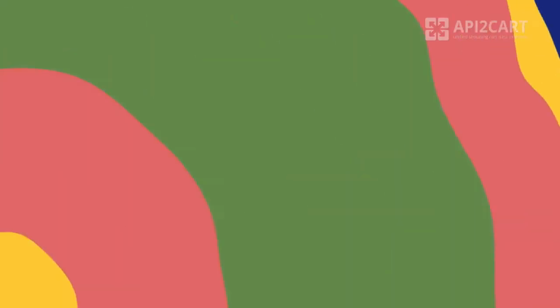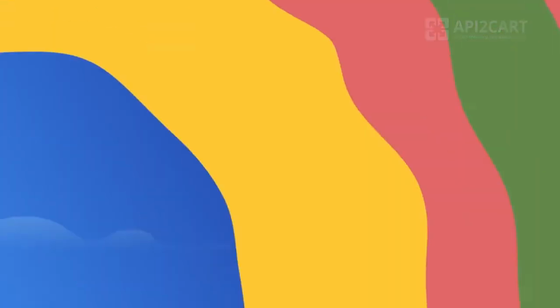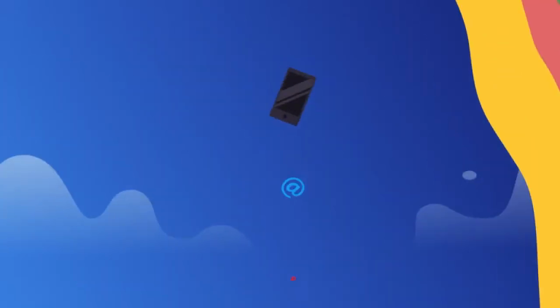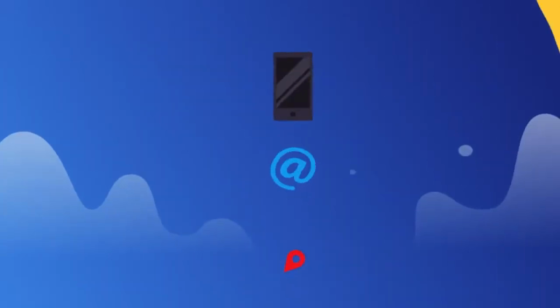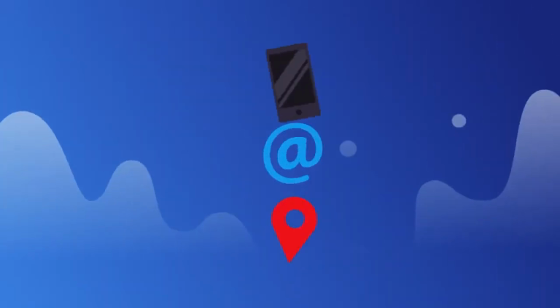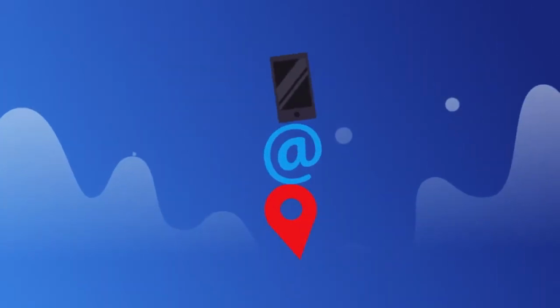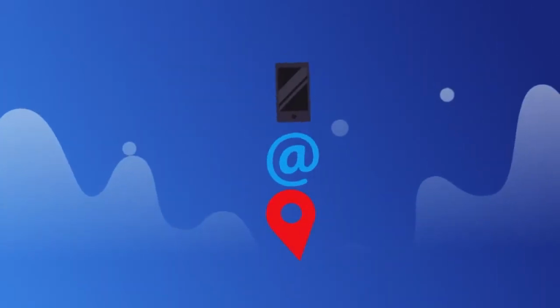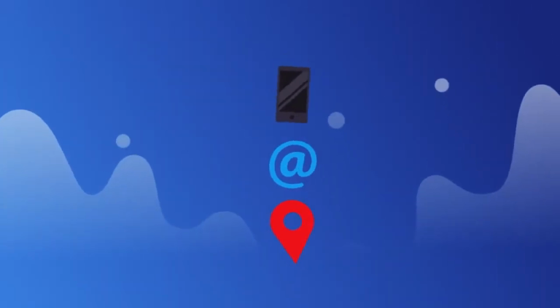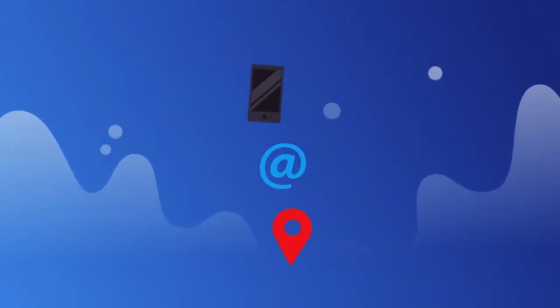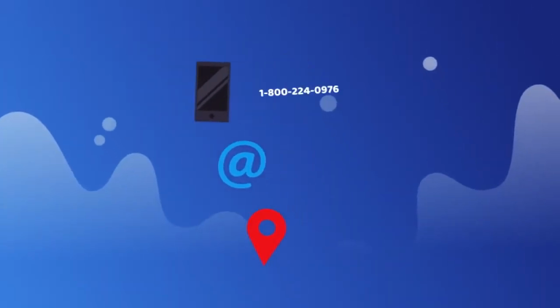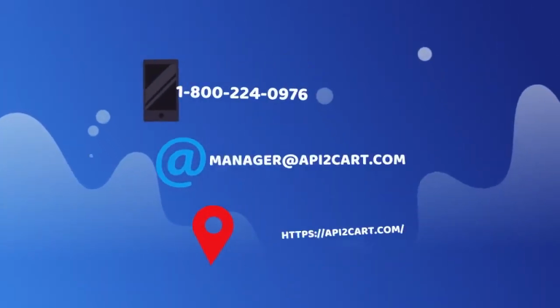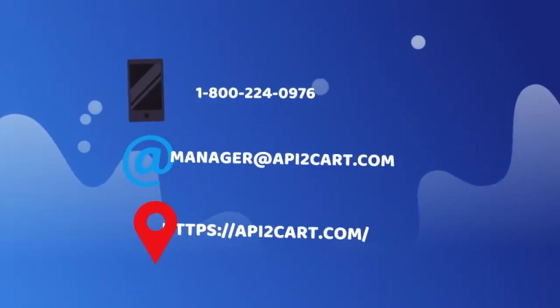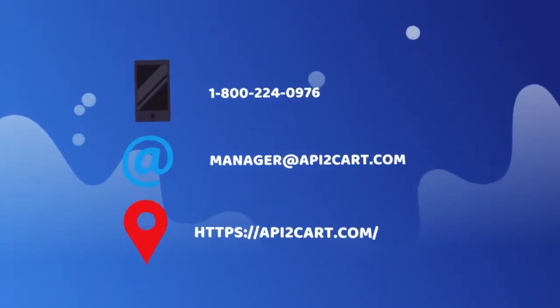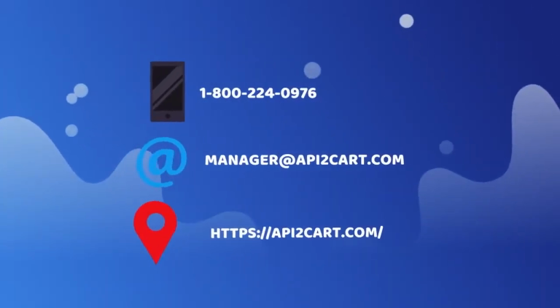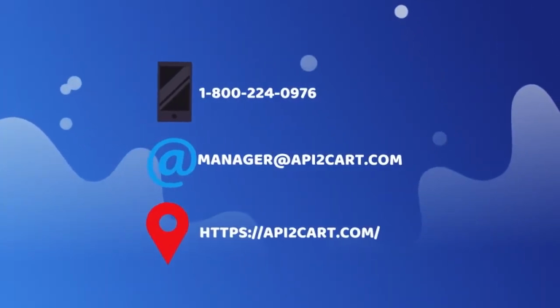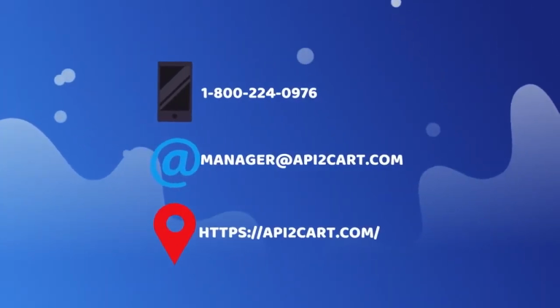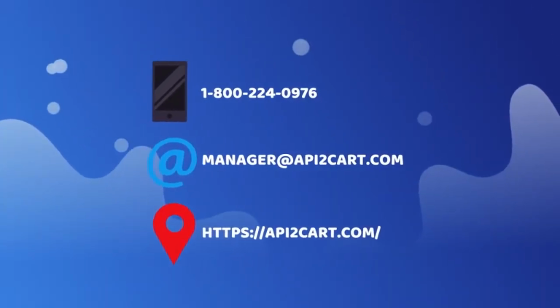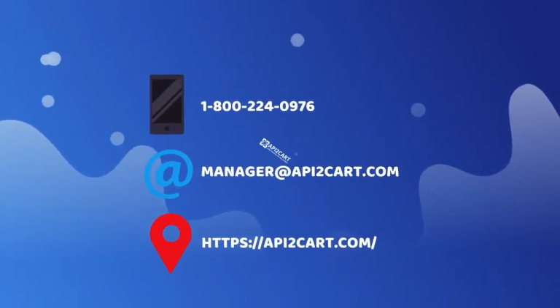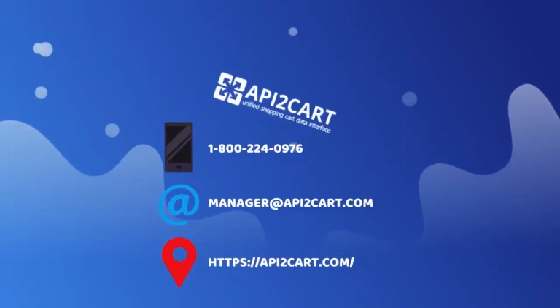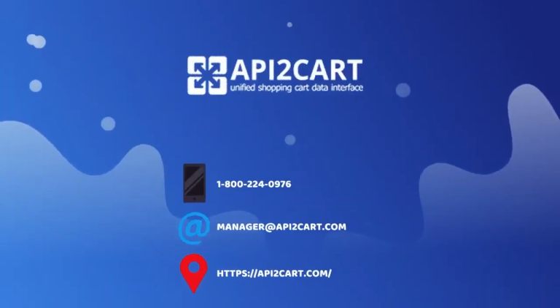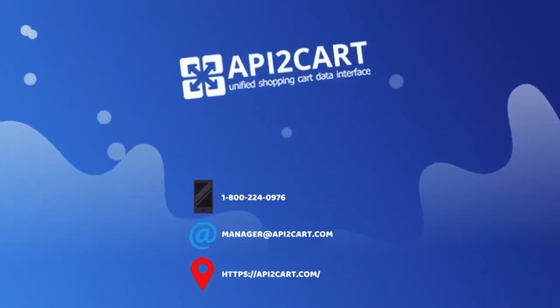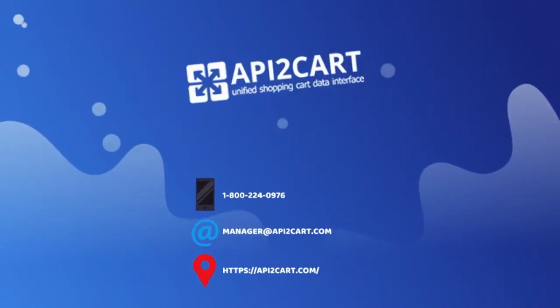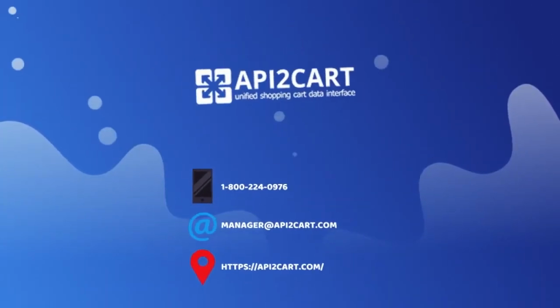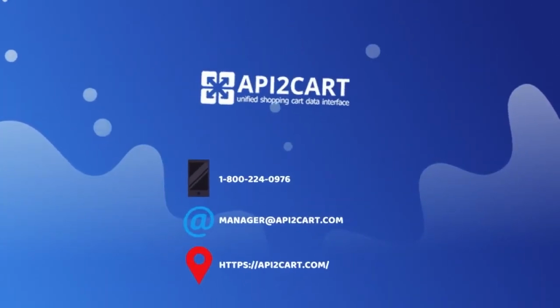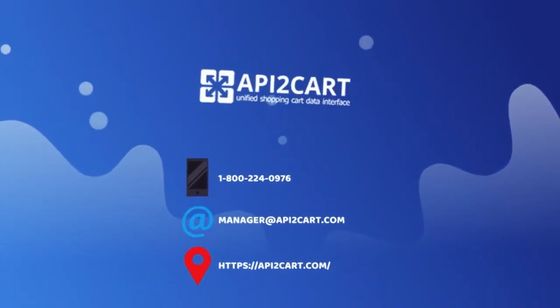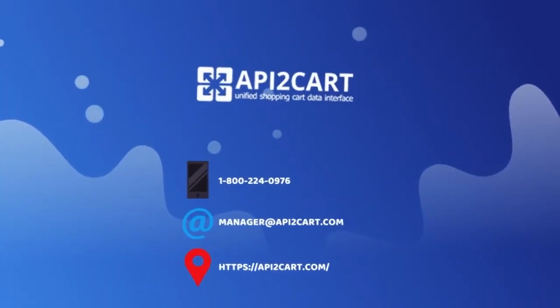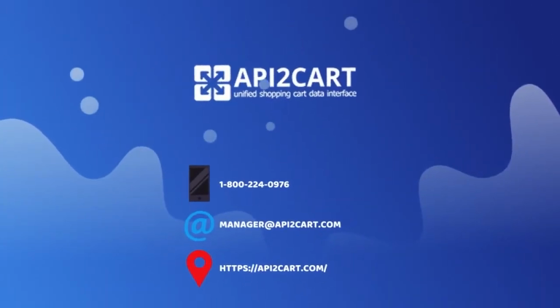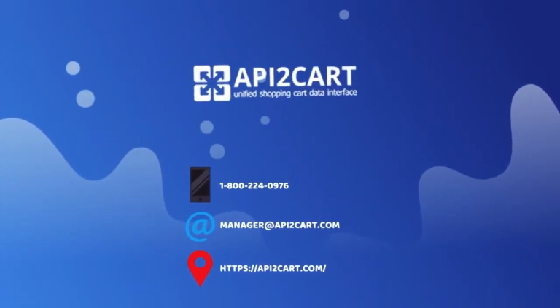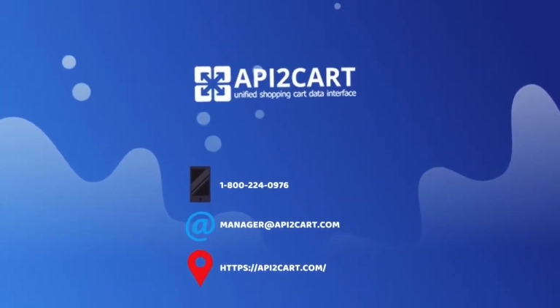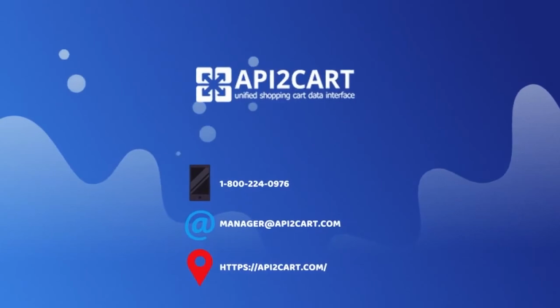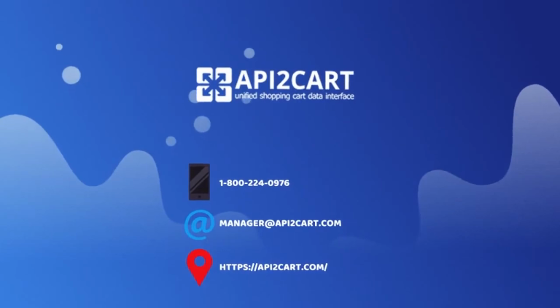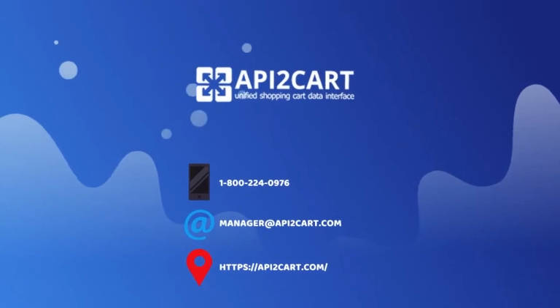Register your API2Cart account and try the service for 30 days for free now.